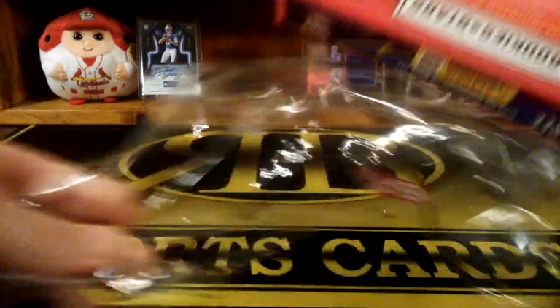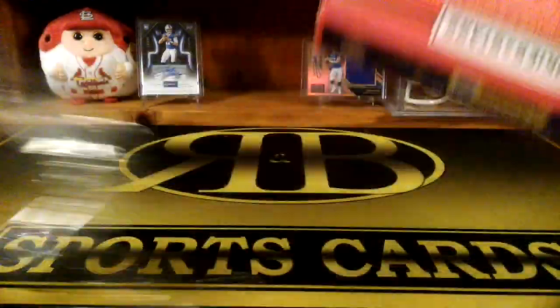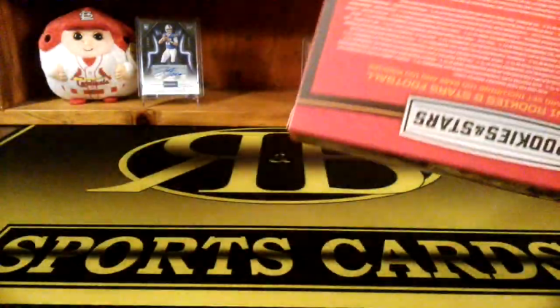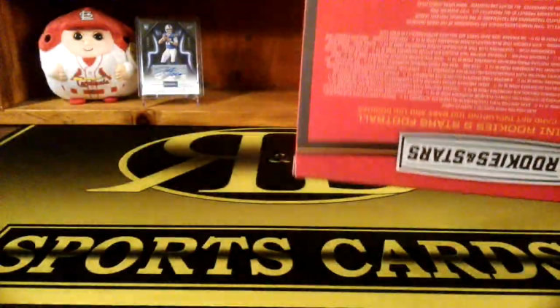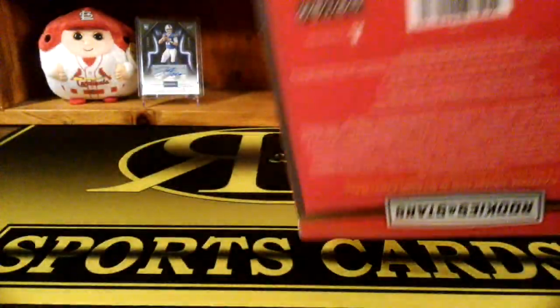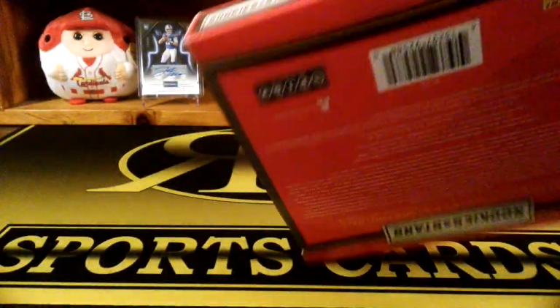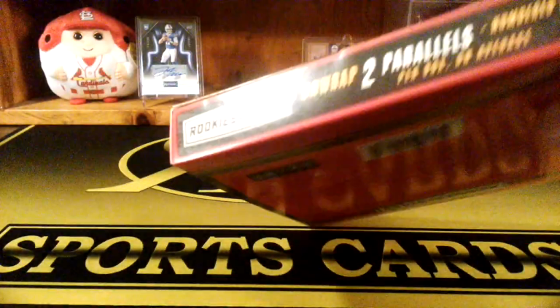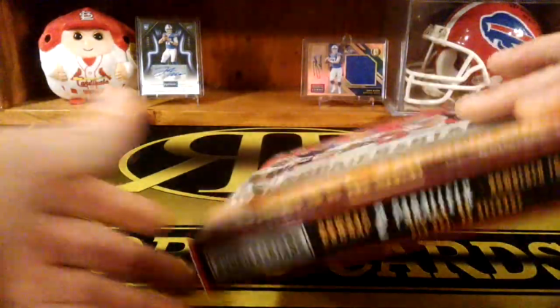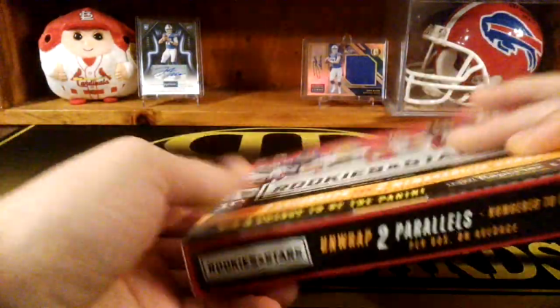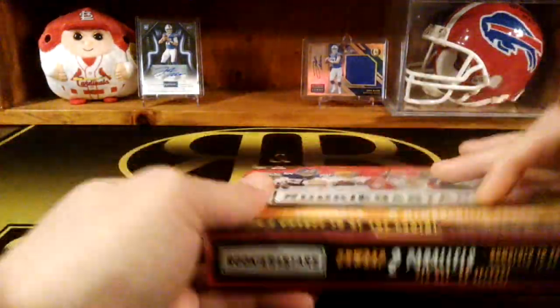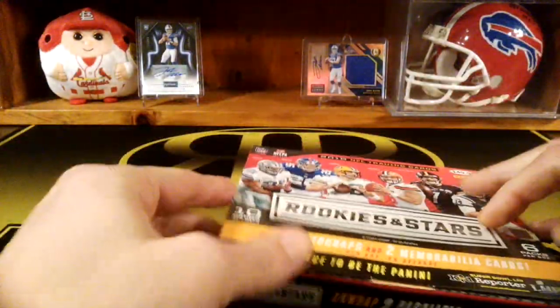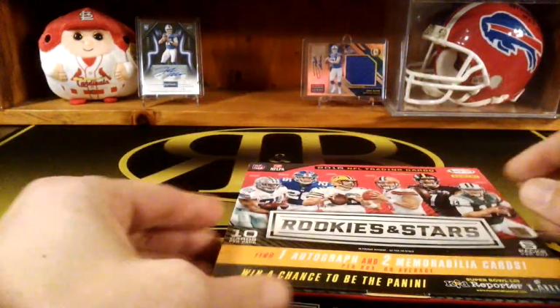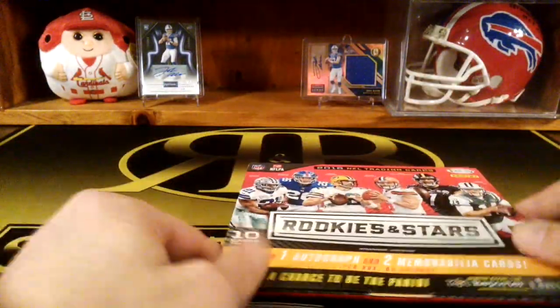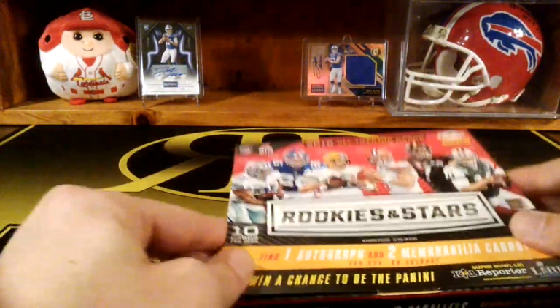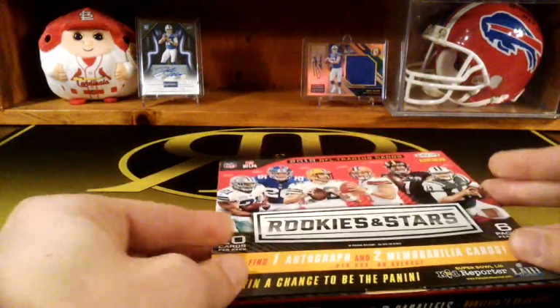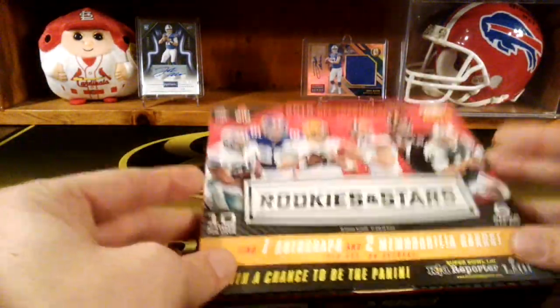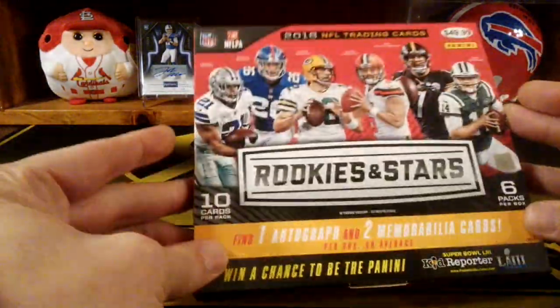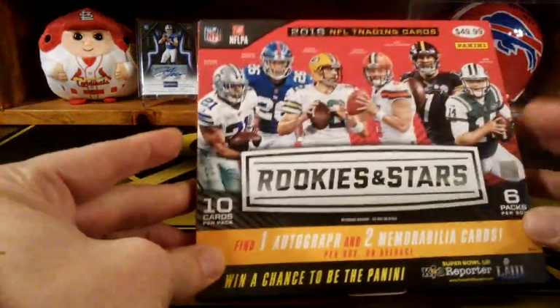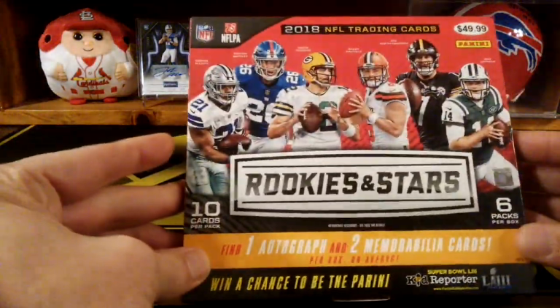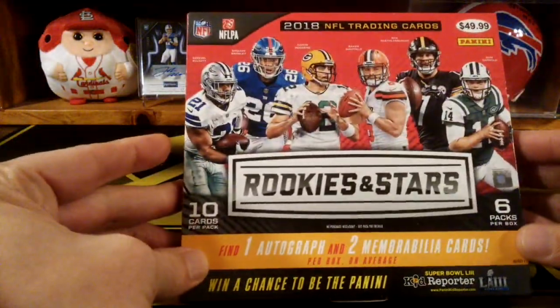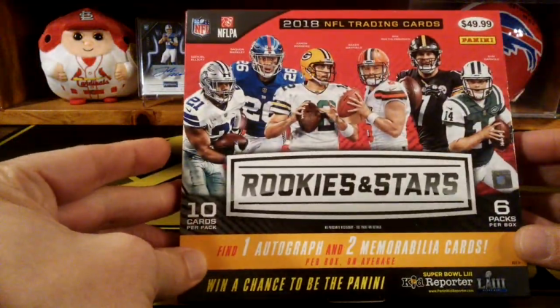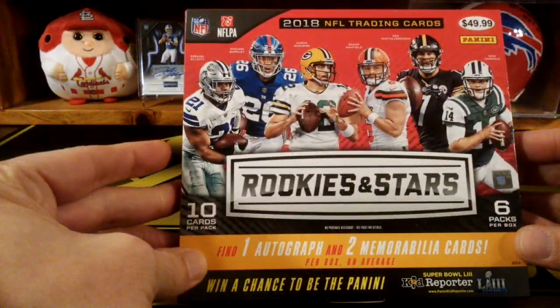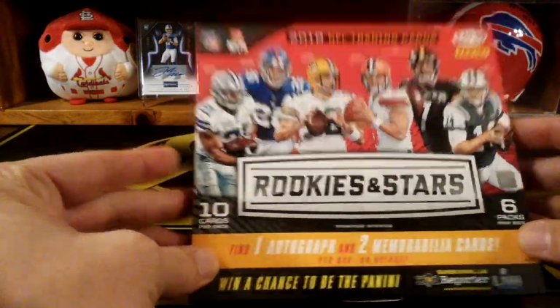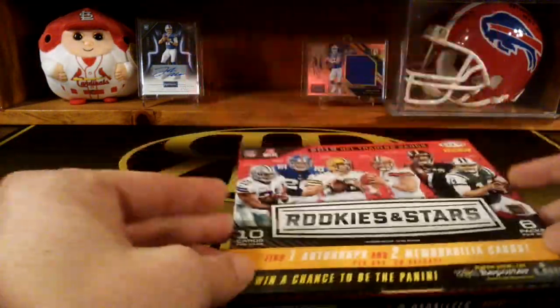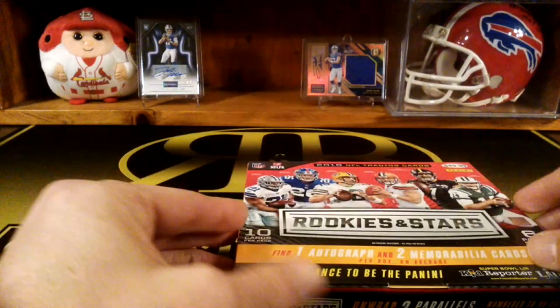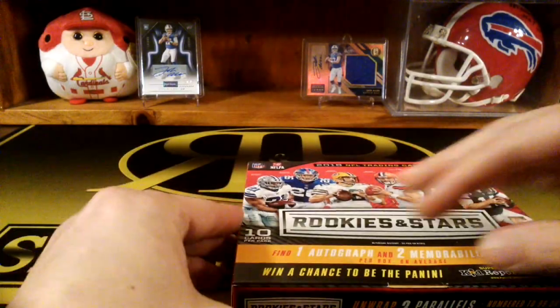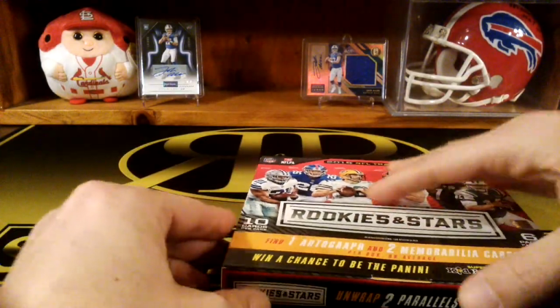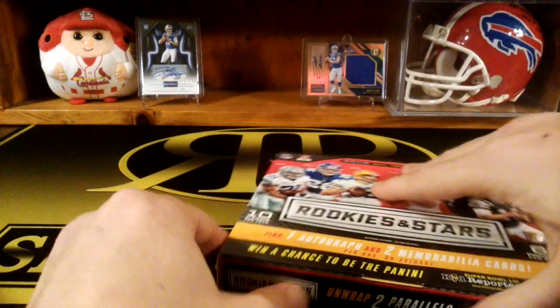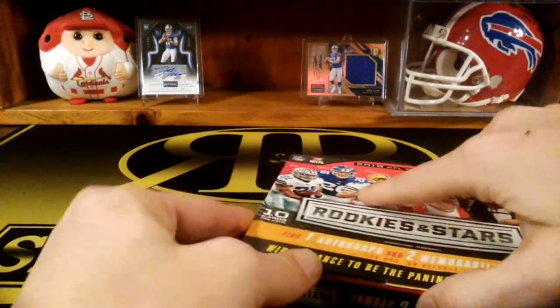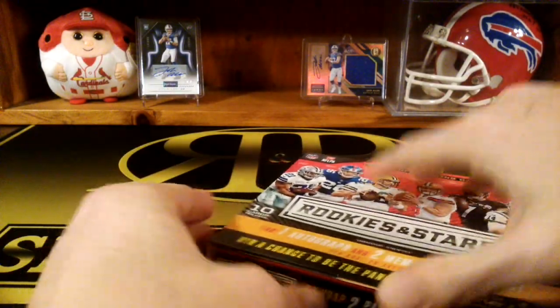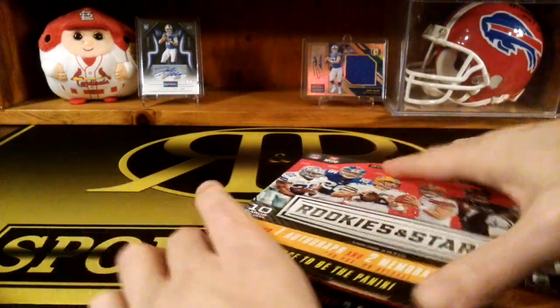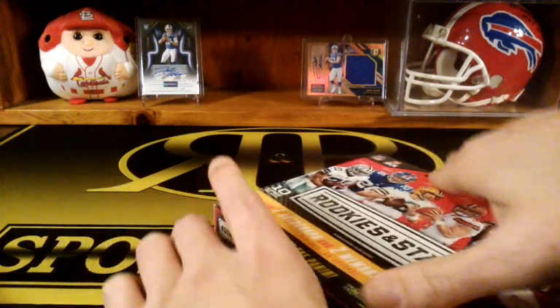You can get some decent stuff in these. You've got one autograph and two memorabilia cards in here.